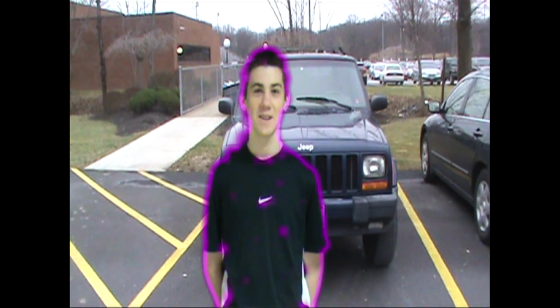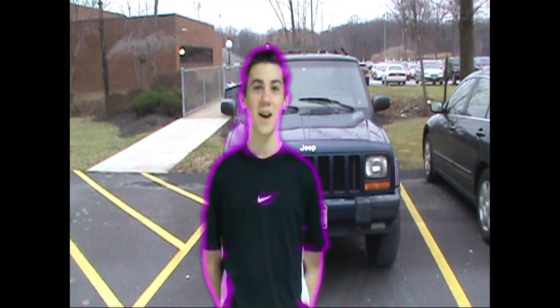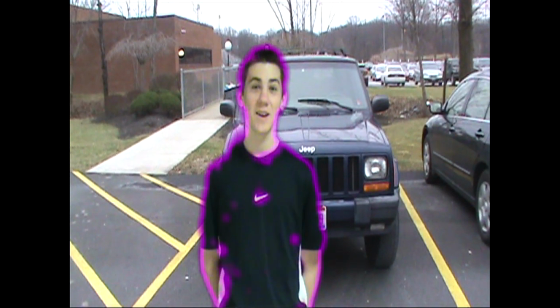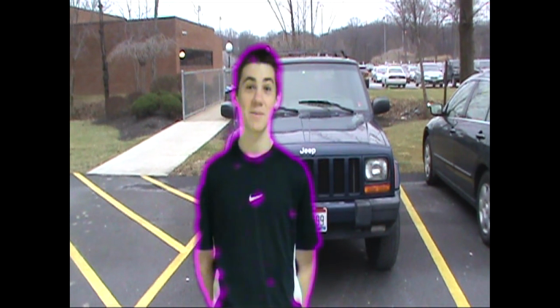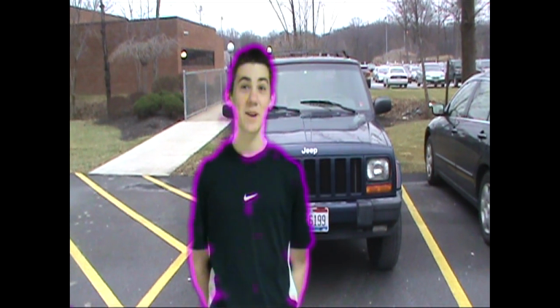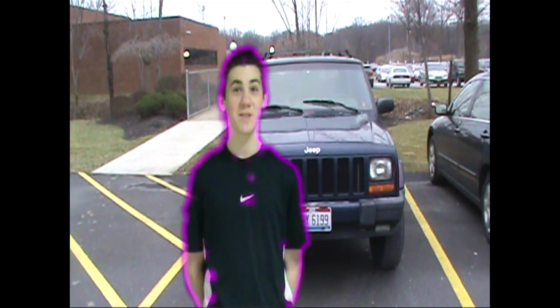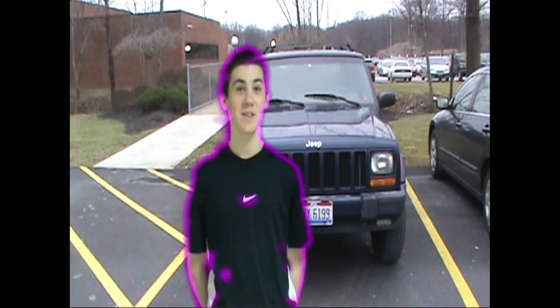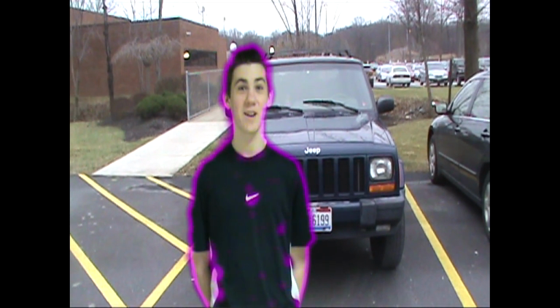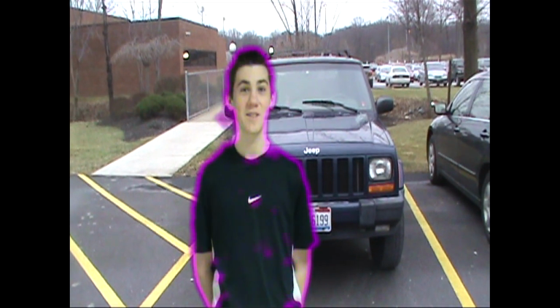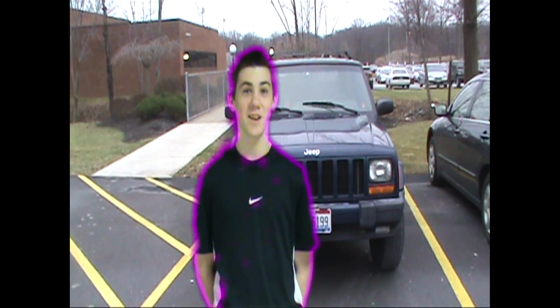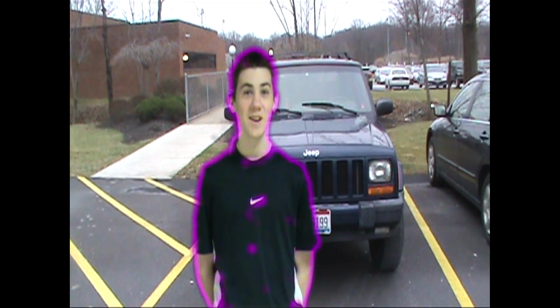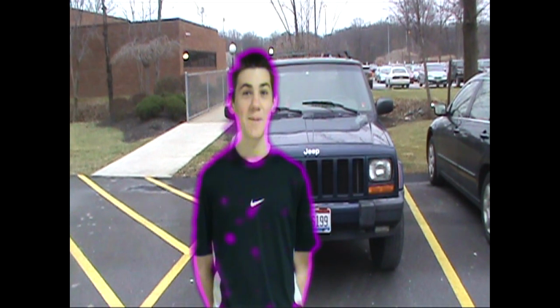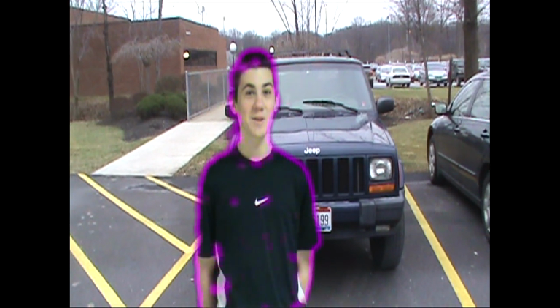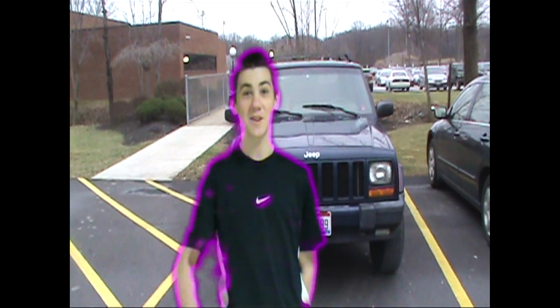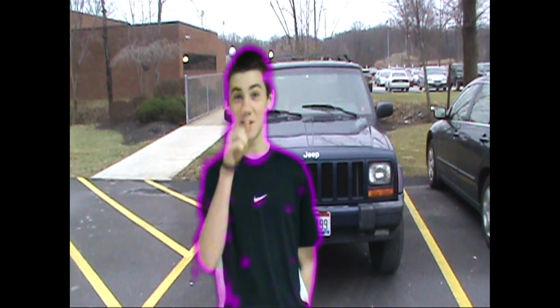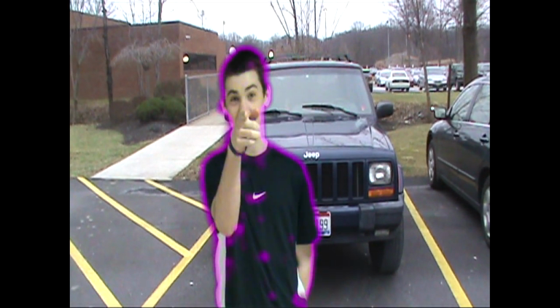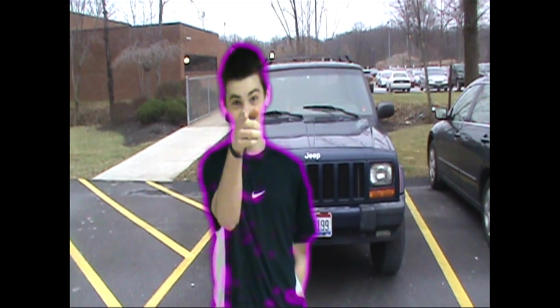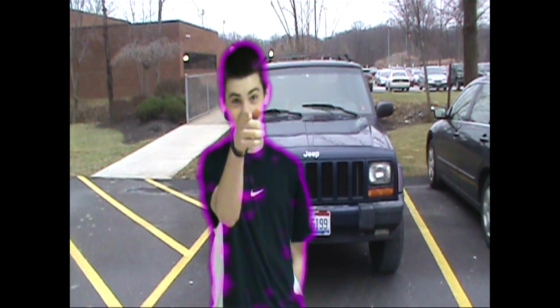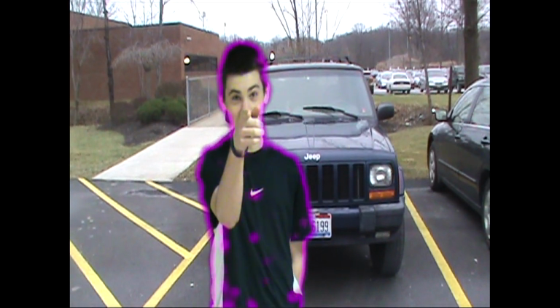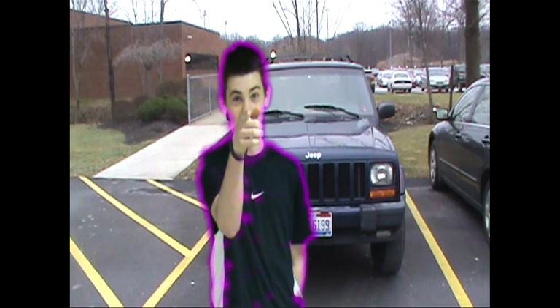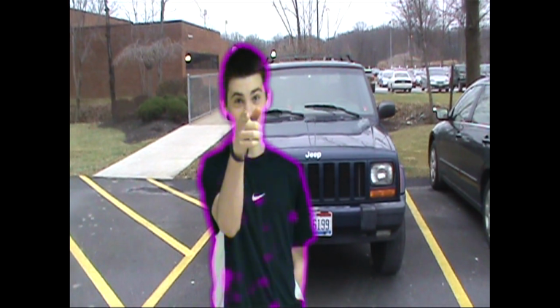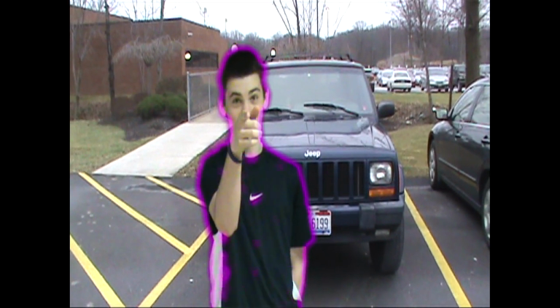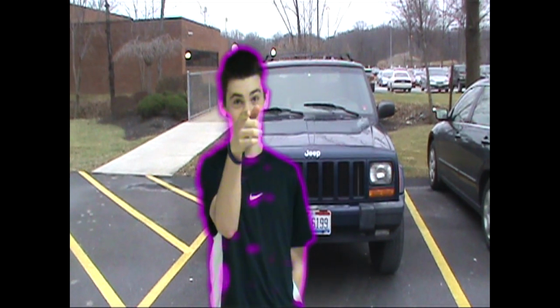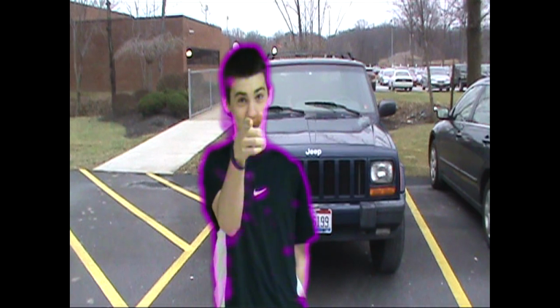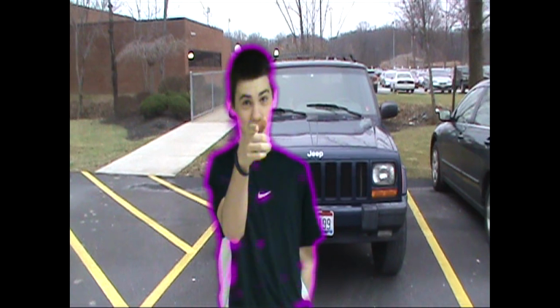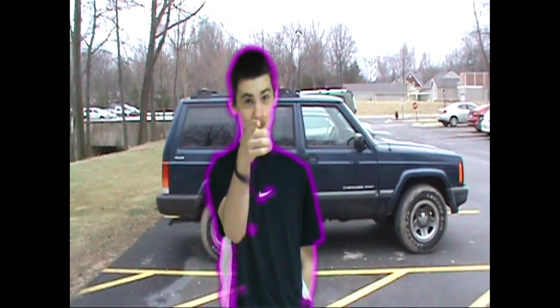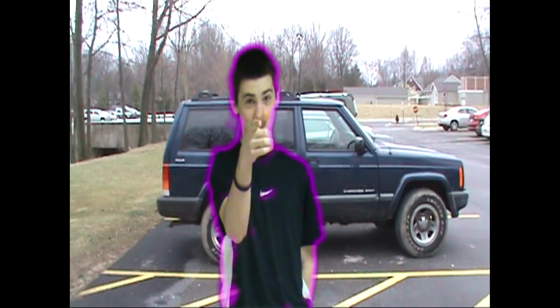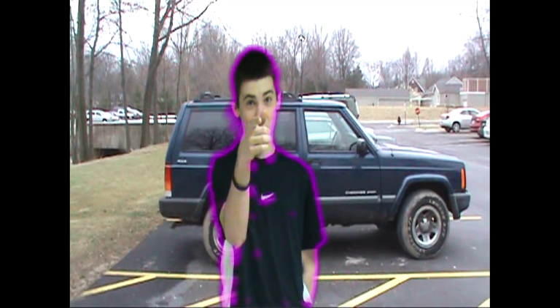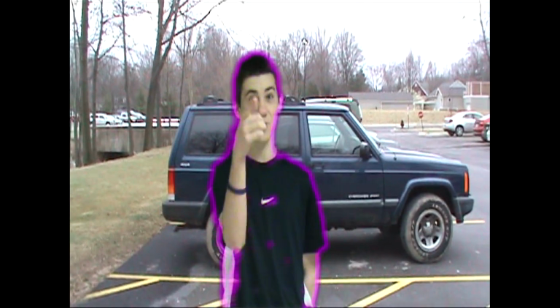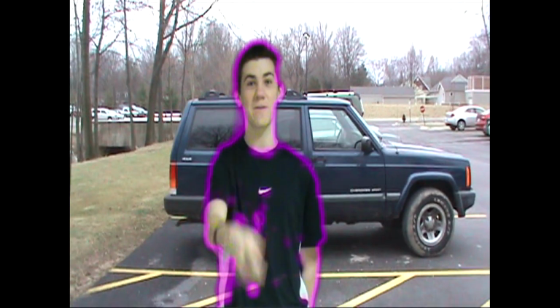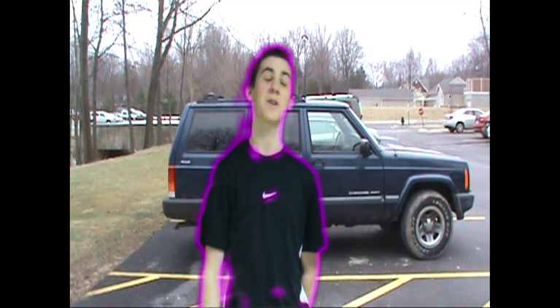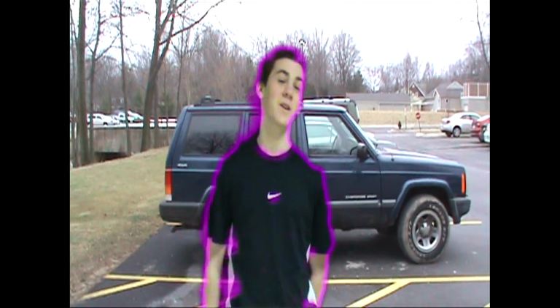Hi, my name is Eli, and today I'm here to talk to you about how to properly run and drive a car.